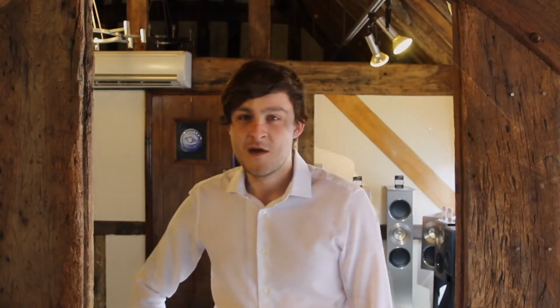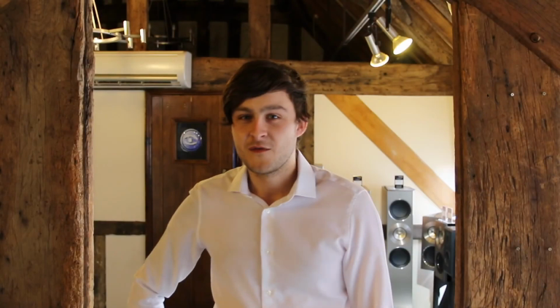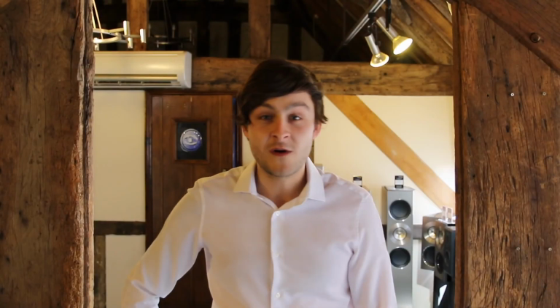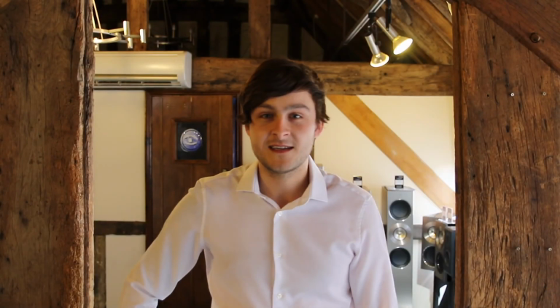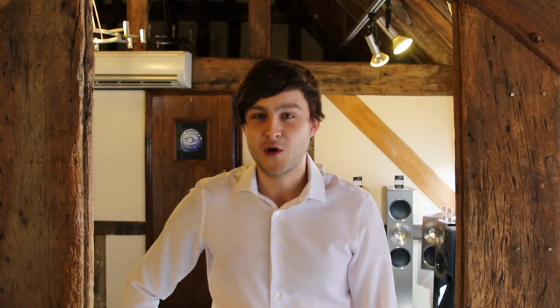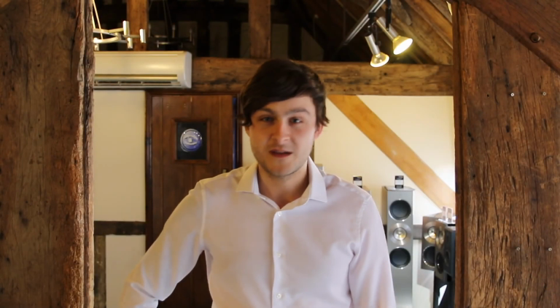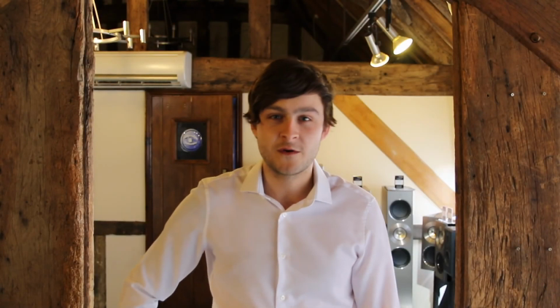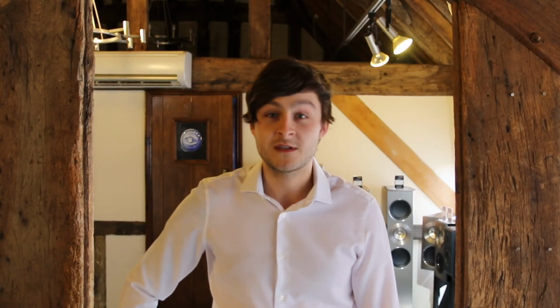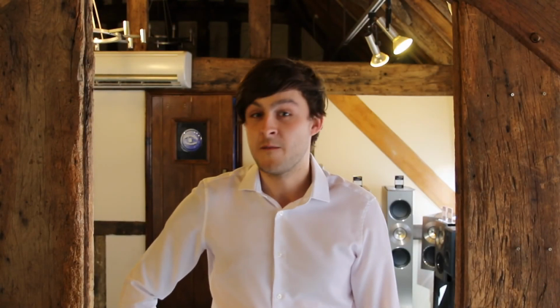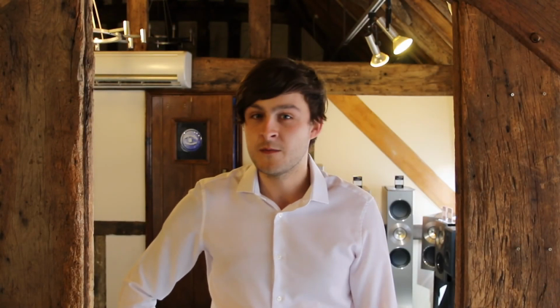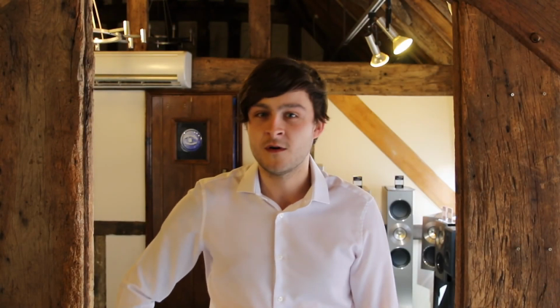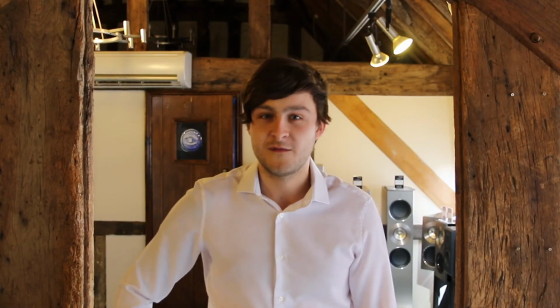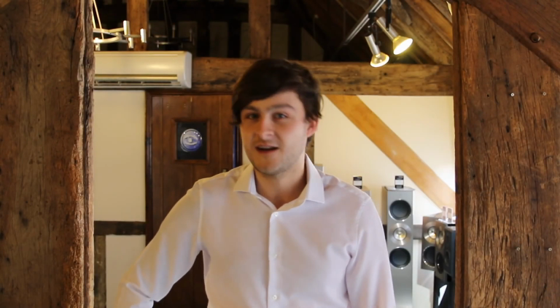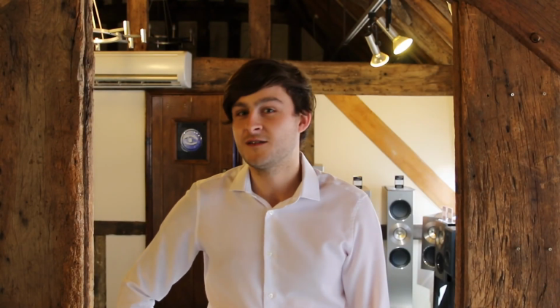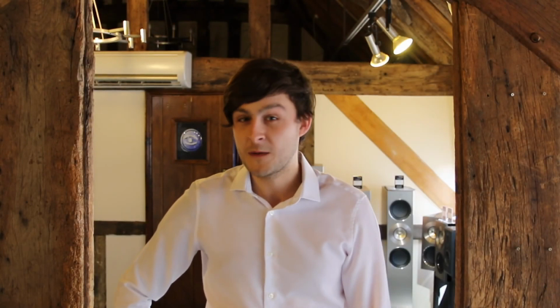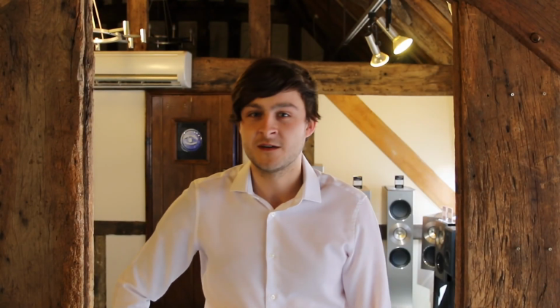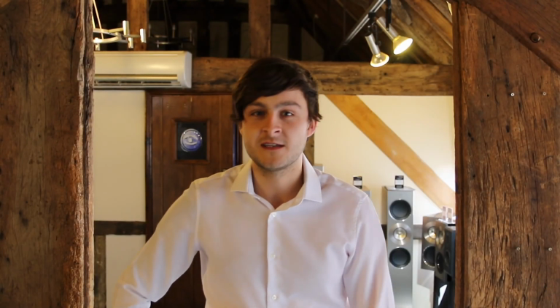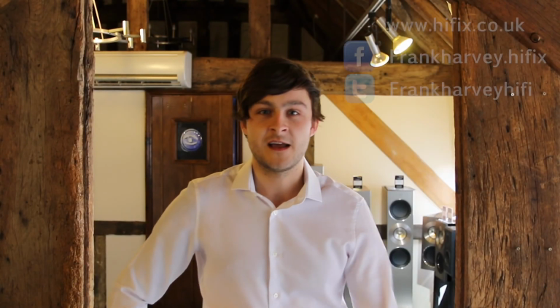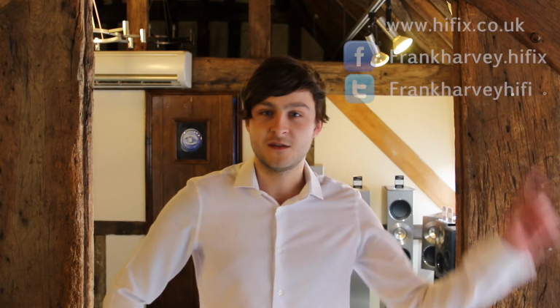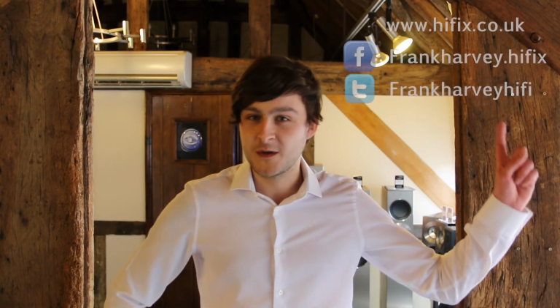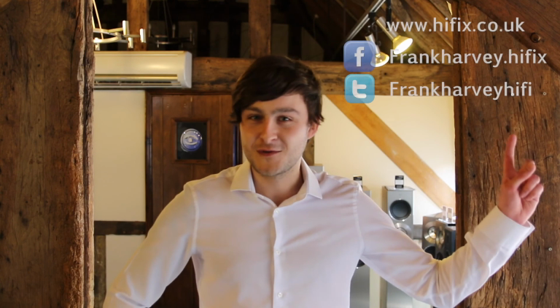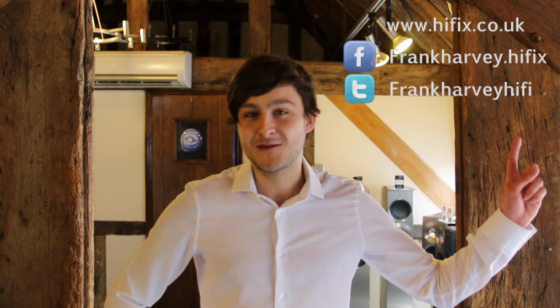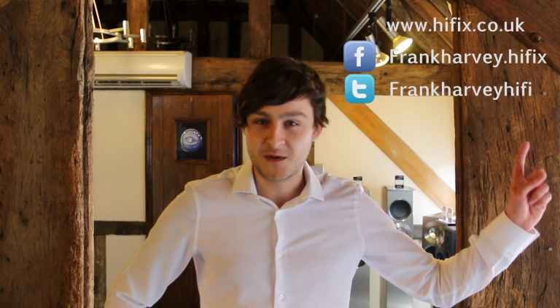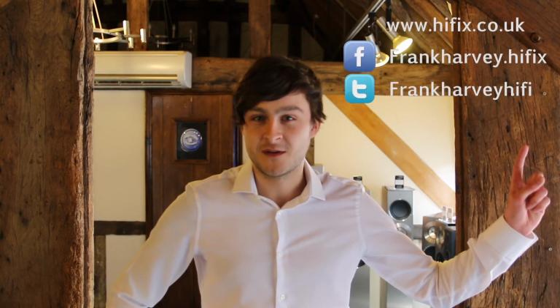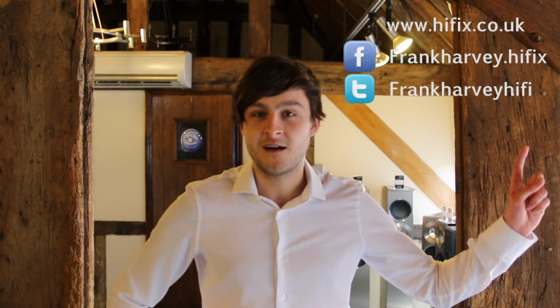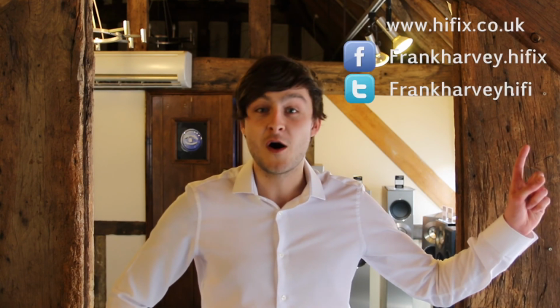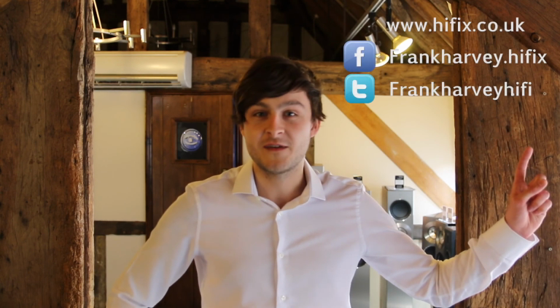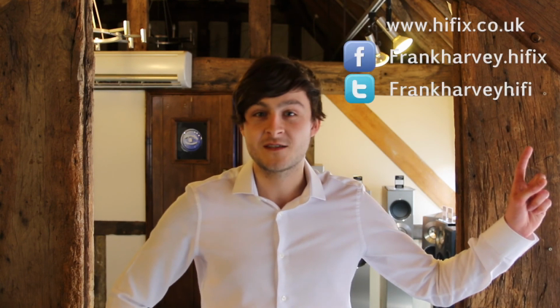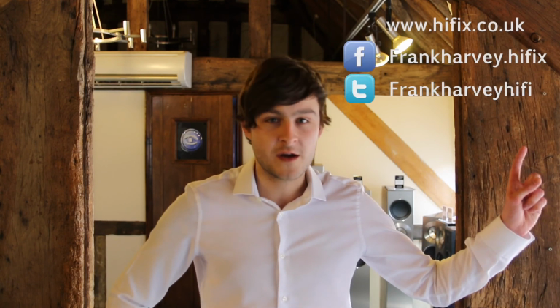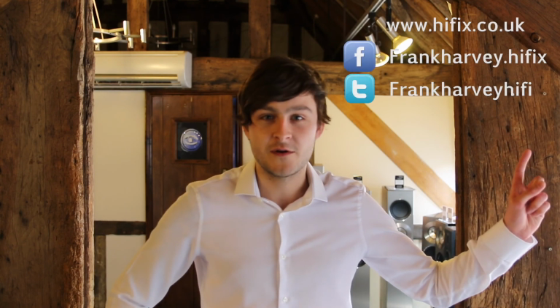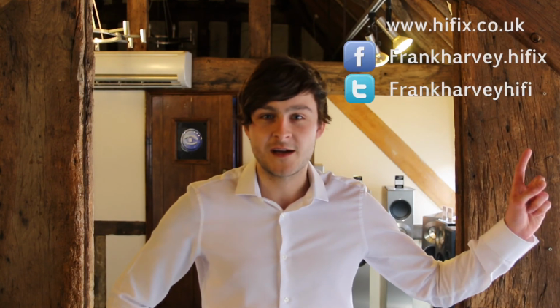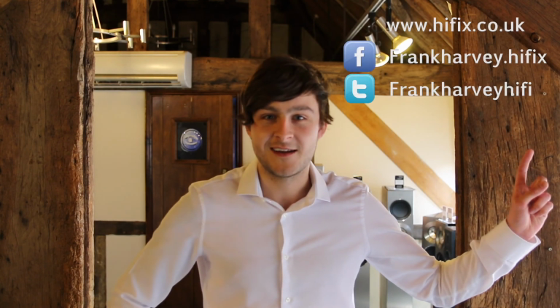For a great deal on this product and many more, visit our website today at www.hyfidelity.co.uk. Bye-bye.